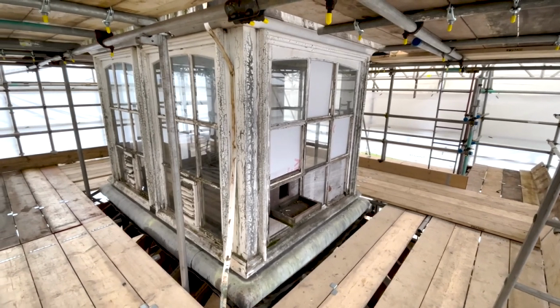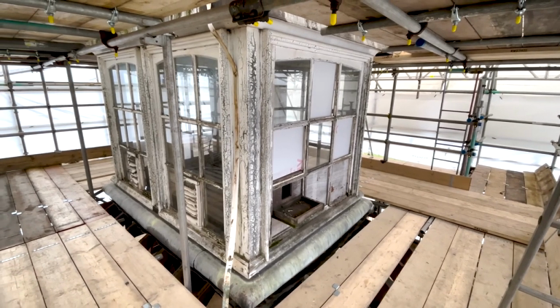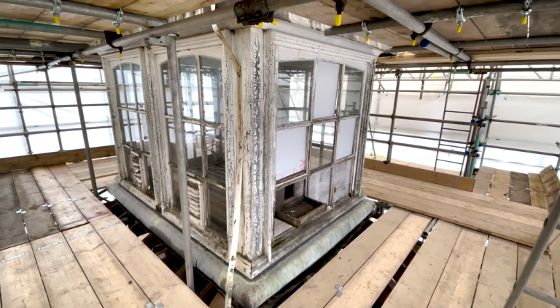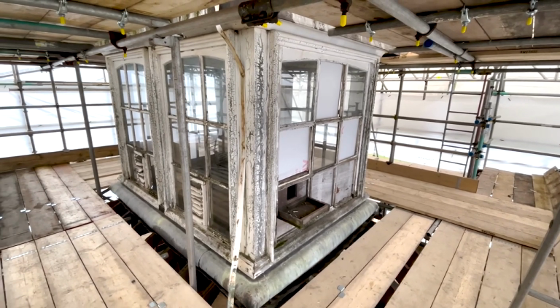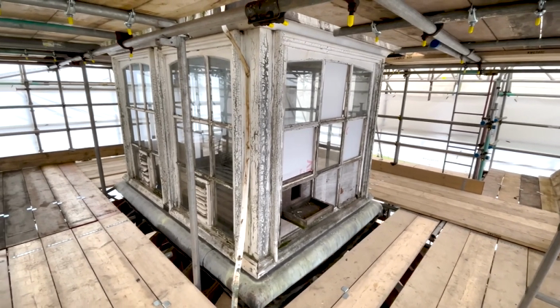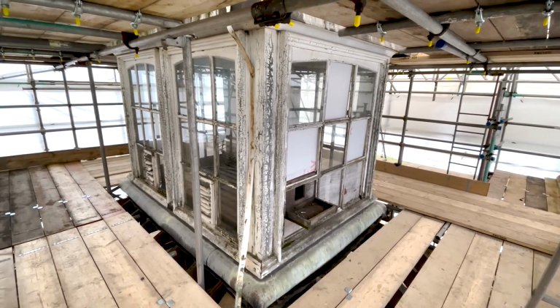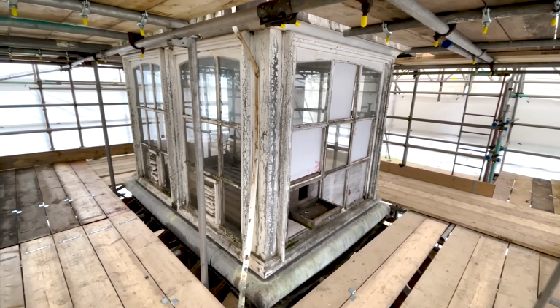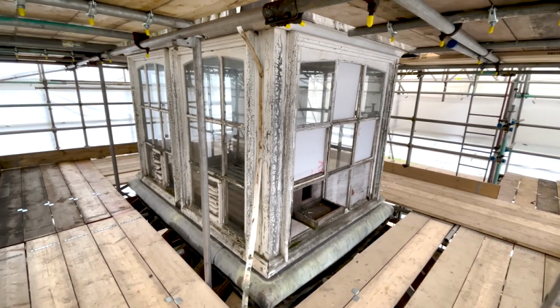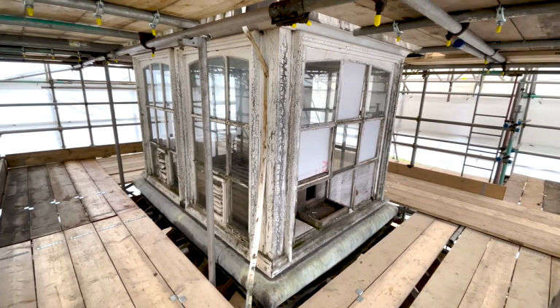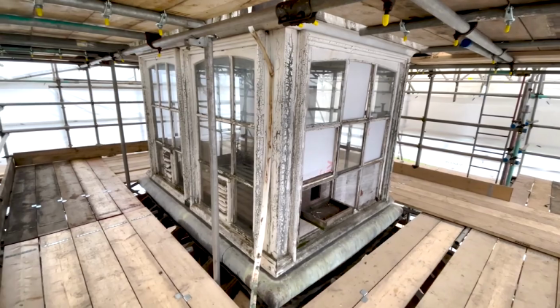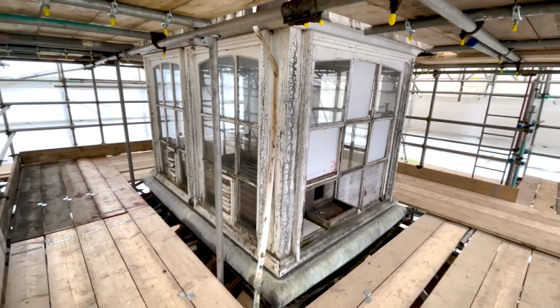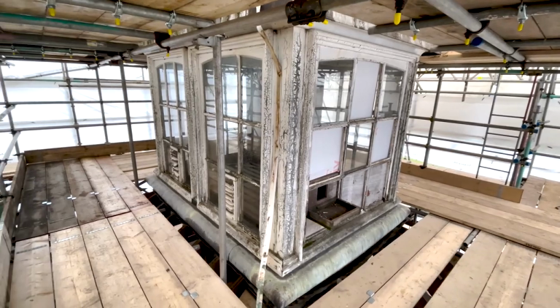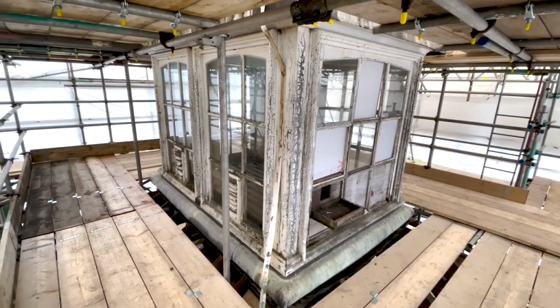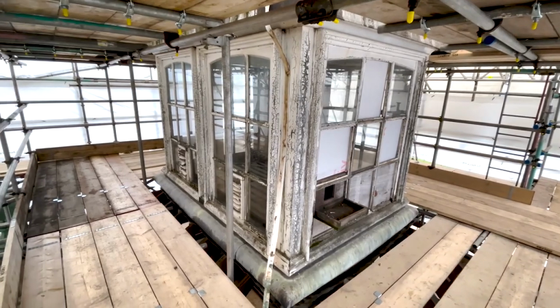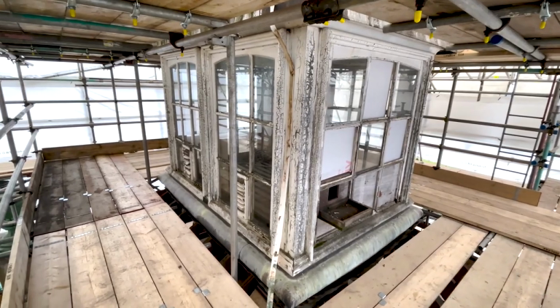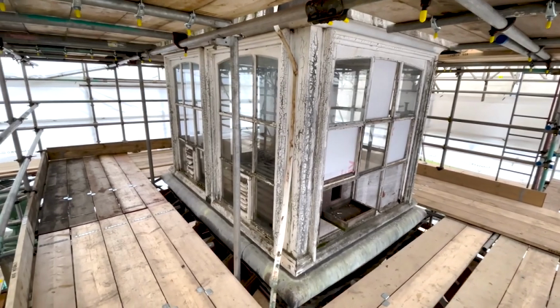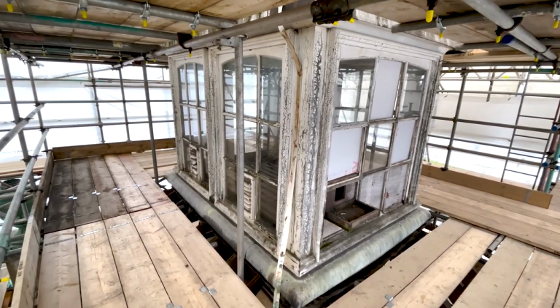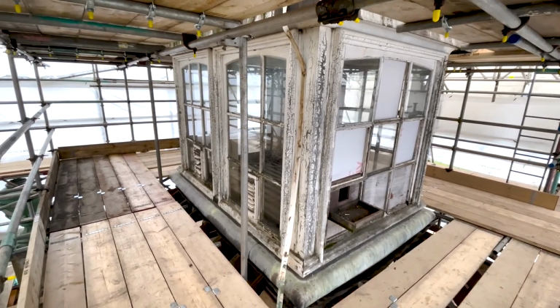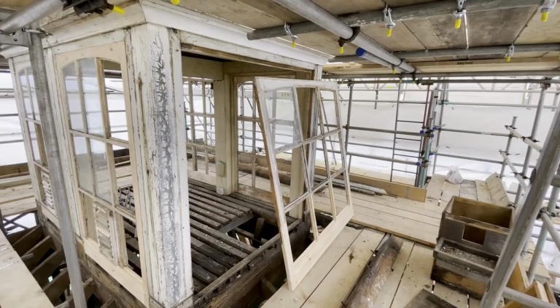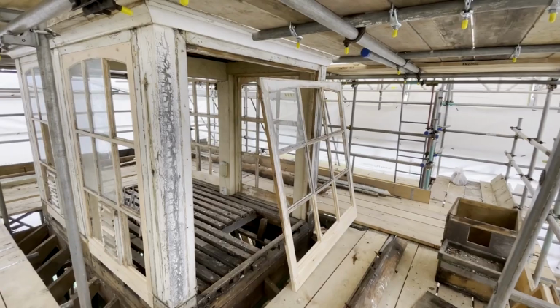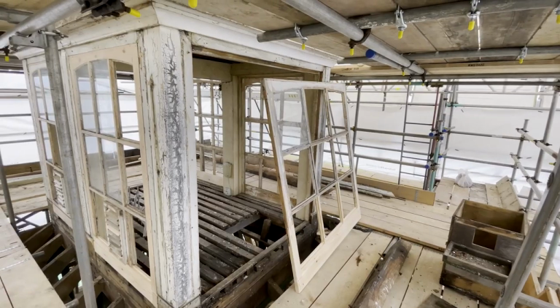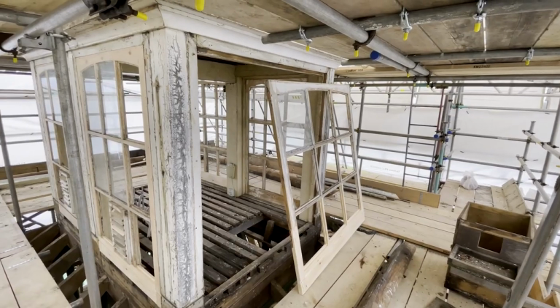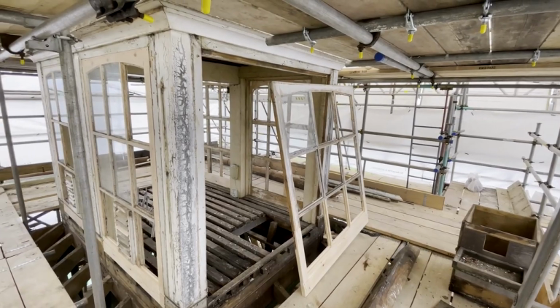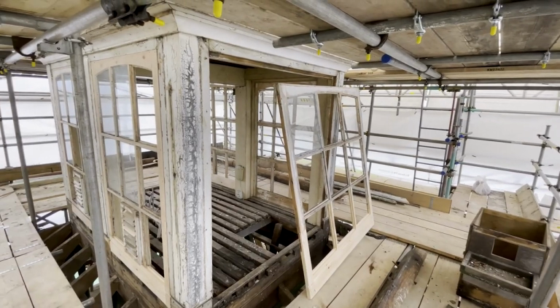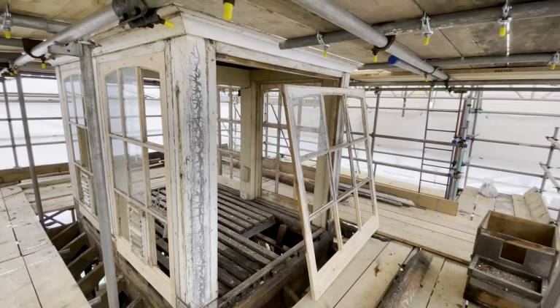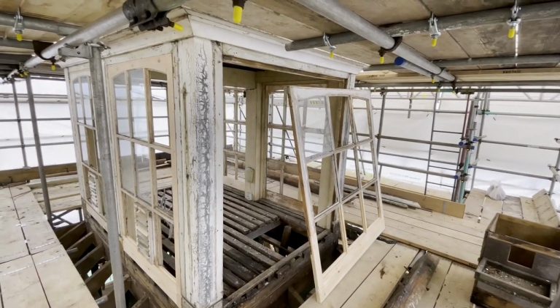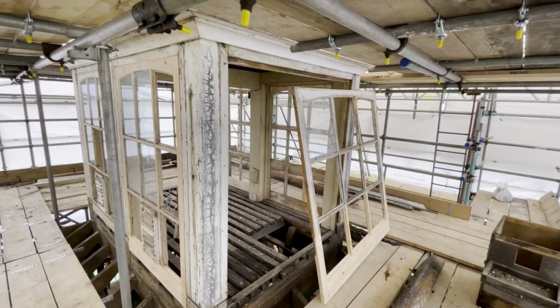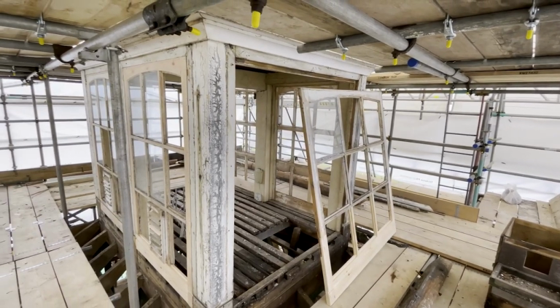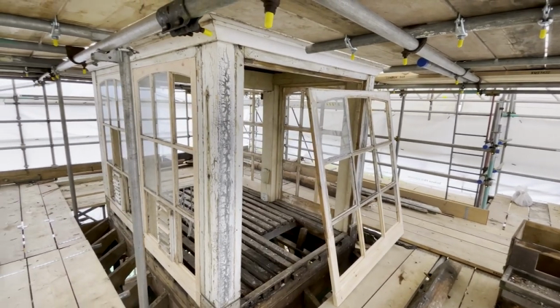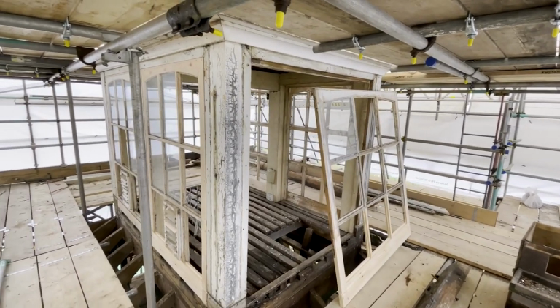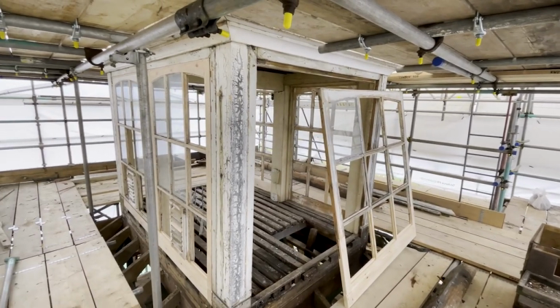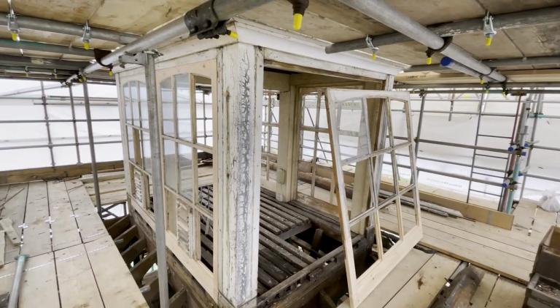The windows beneath the cupola have been expertly restored, retaining most of their original timber and glass.